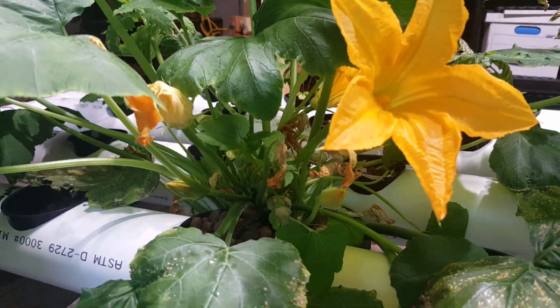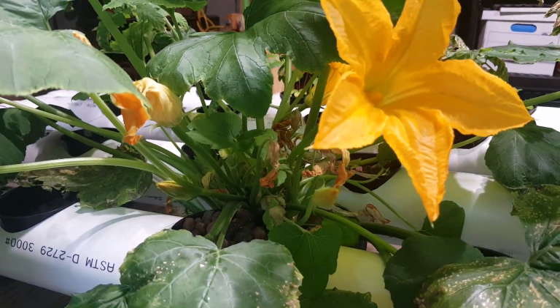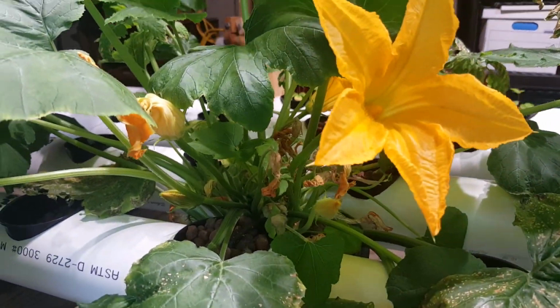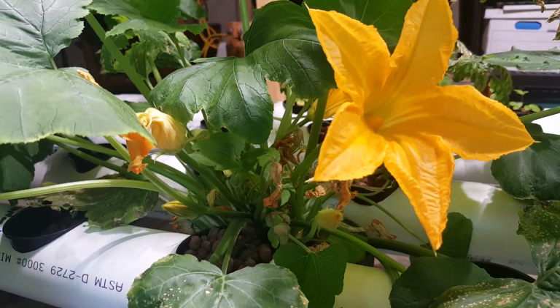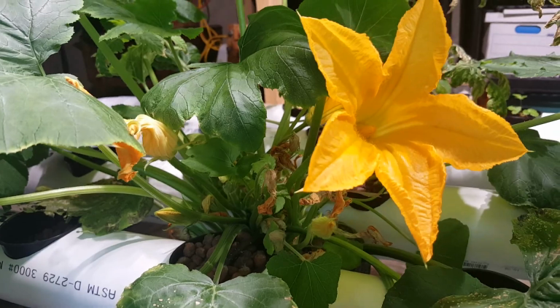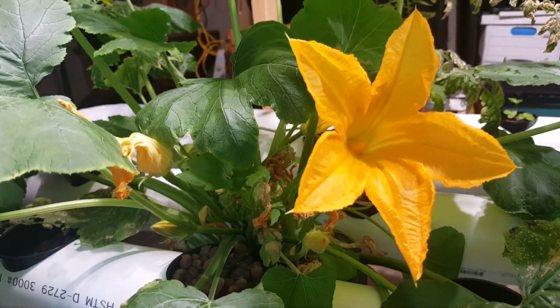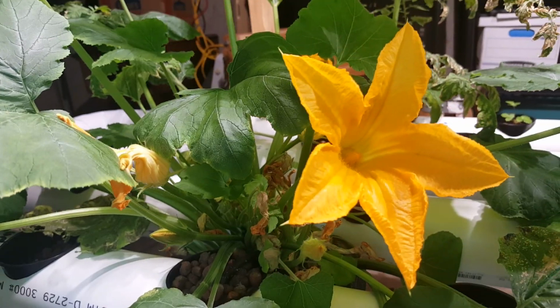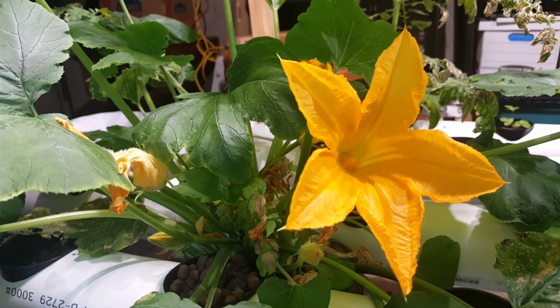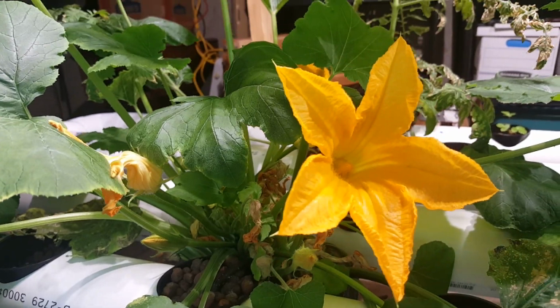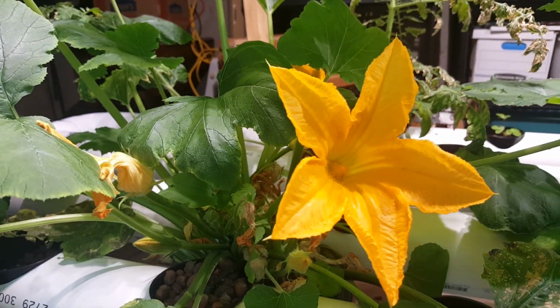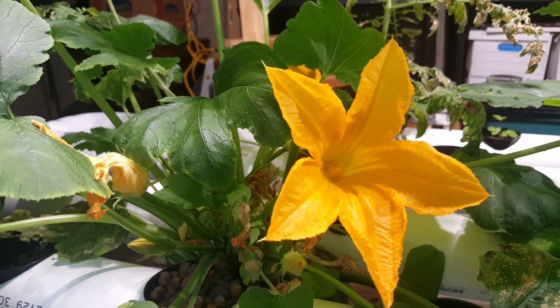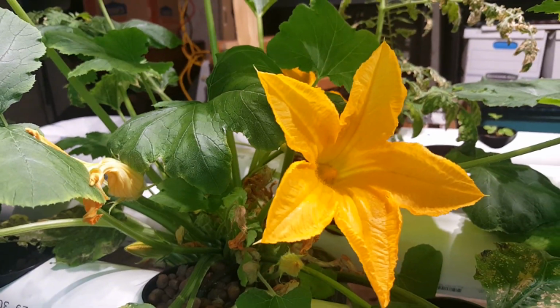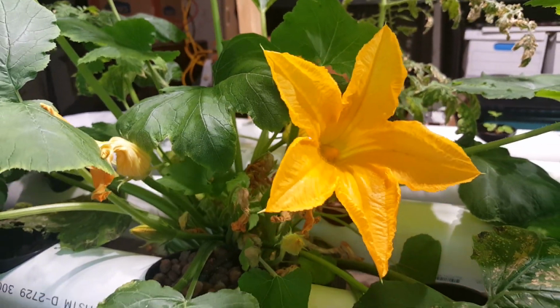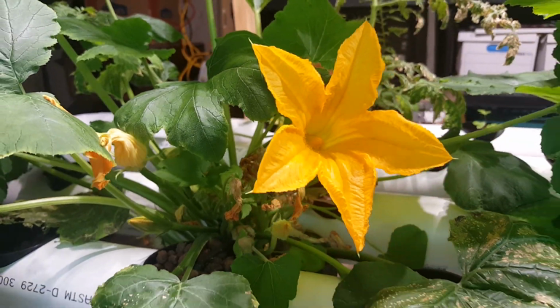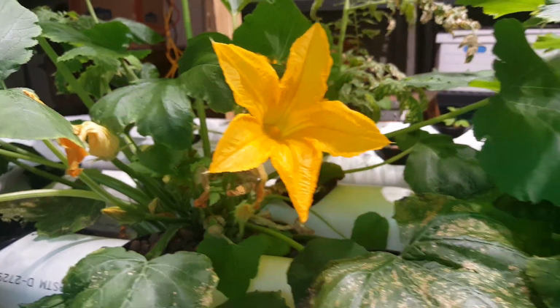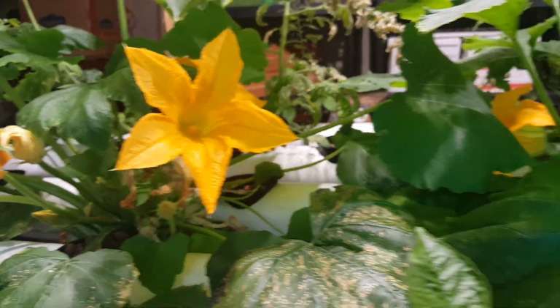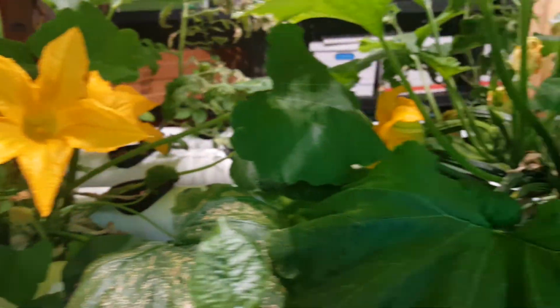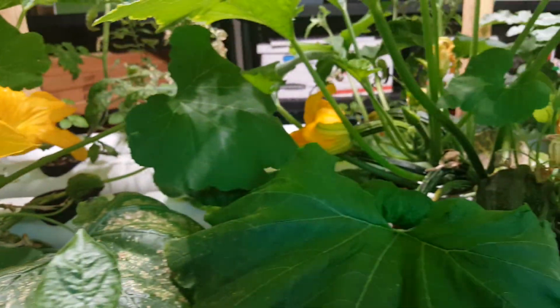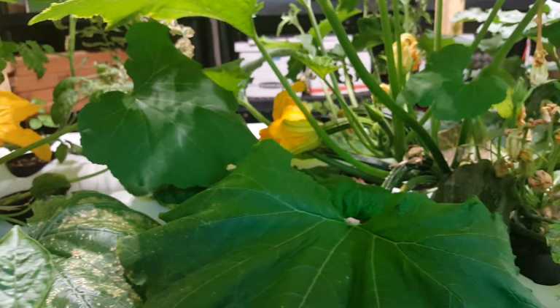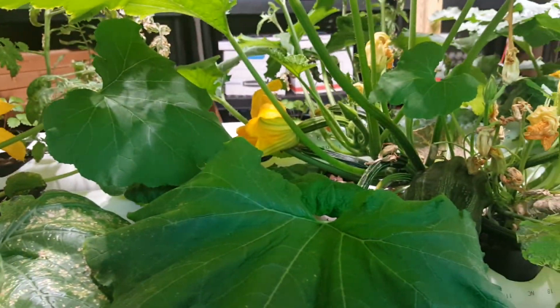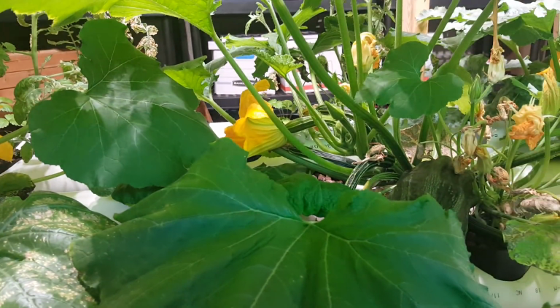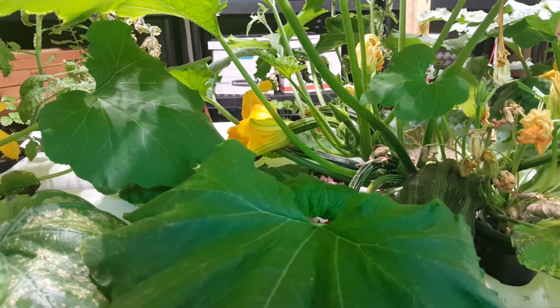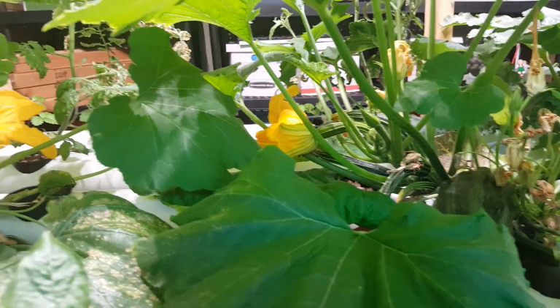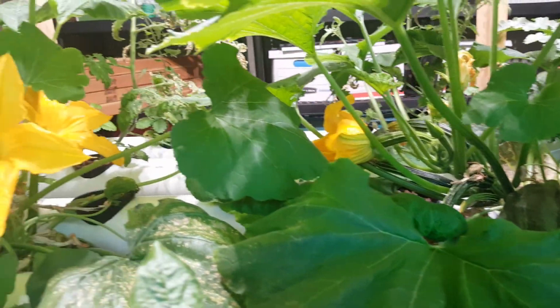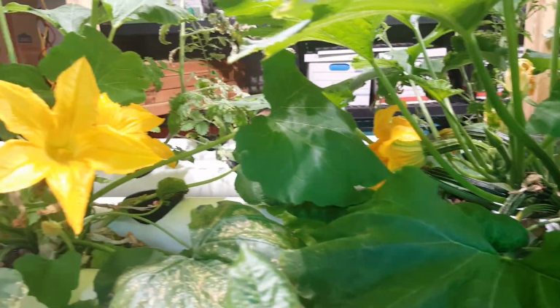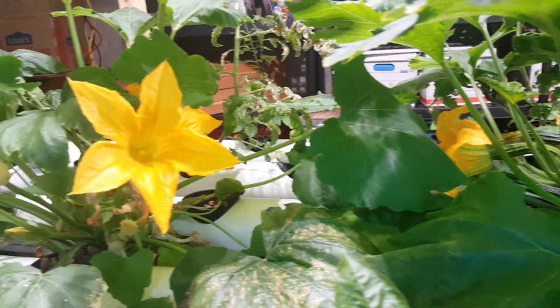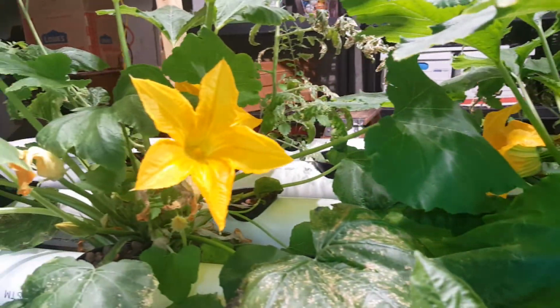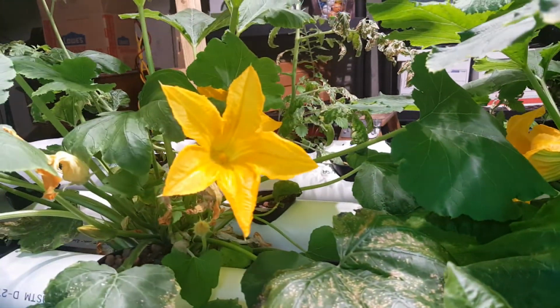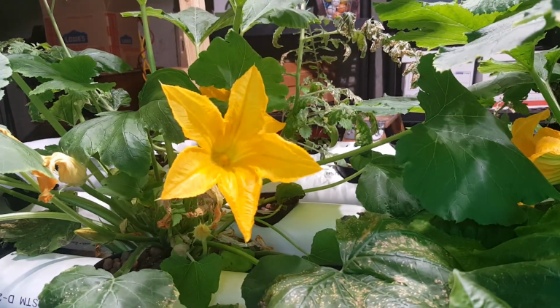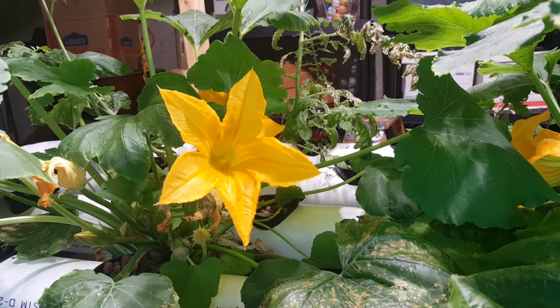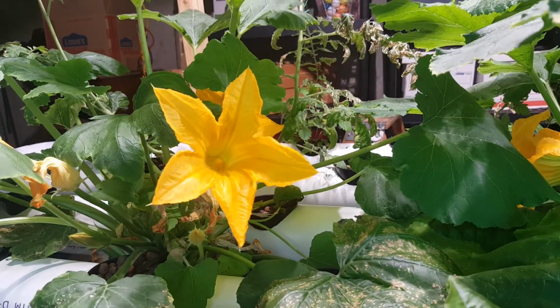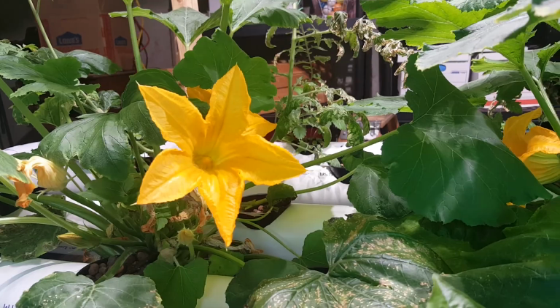This is a zucchini flower. Every day they bloom and open up, and then close up at night. It's kind of cool.